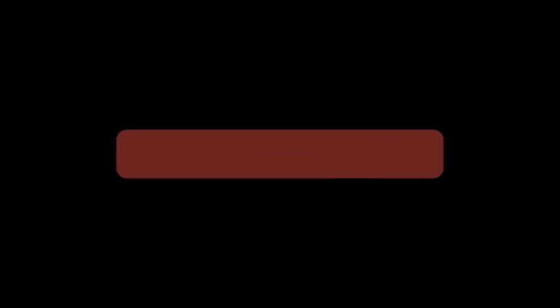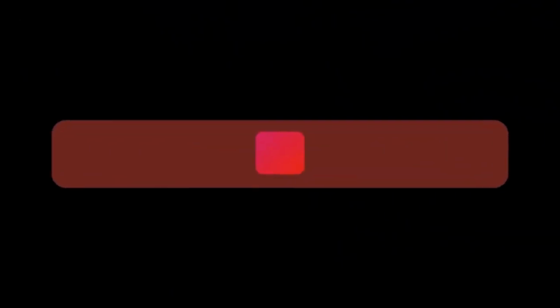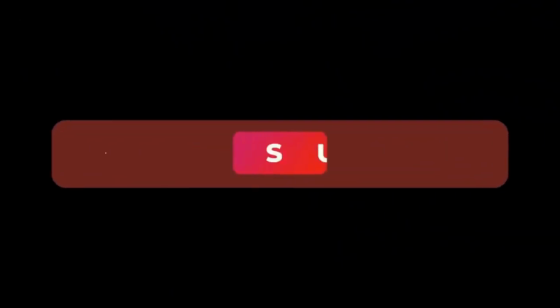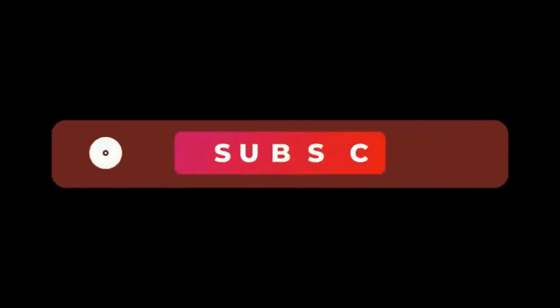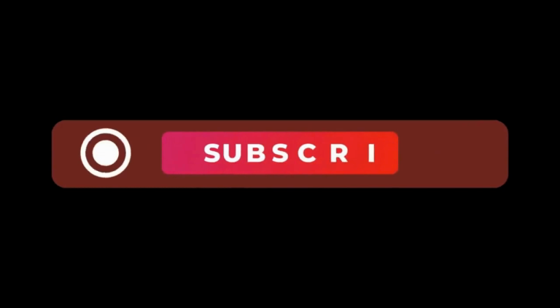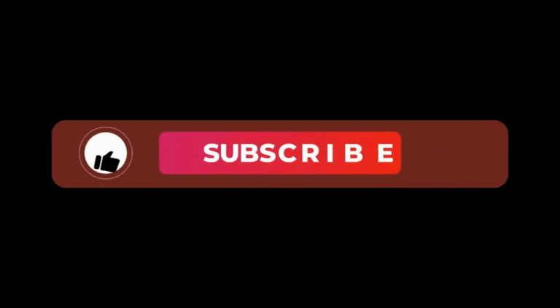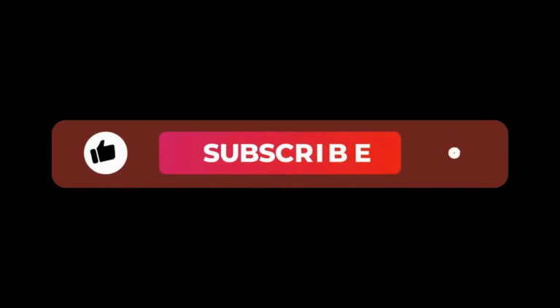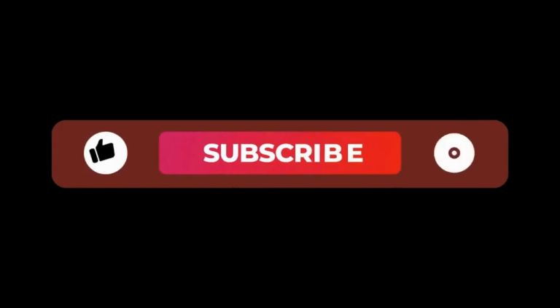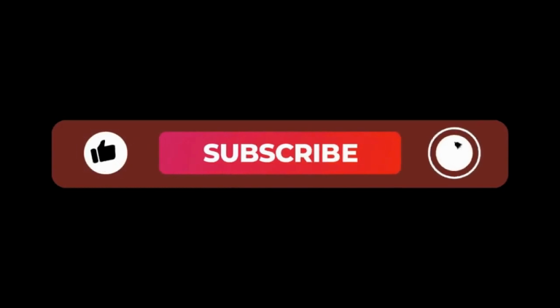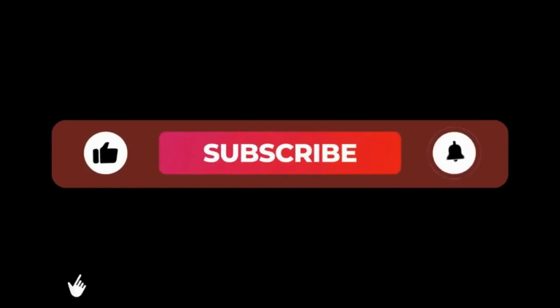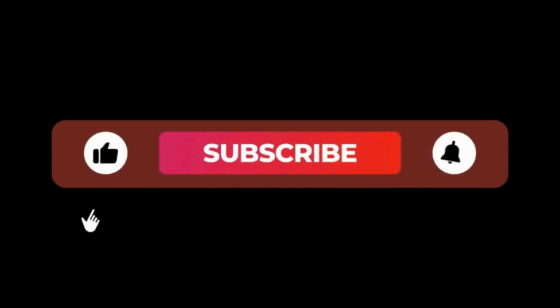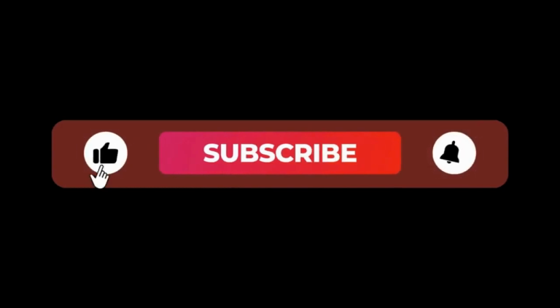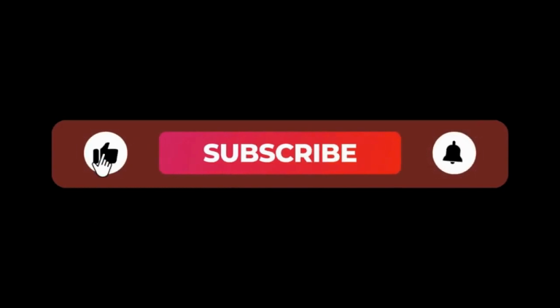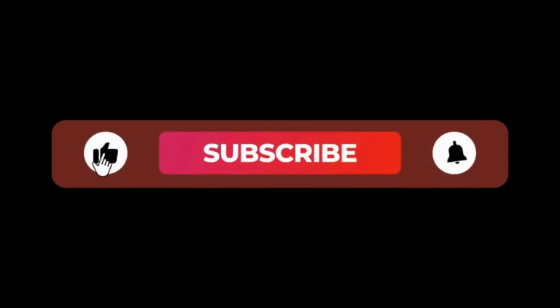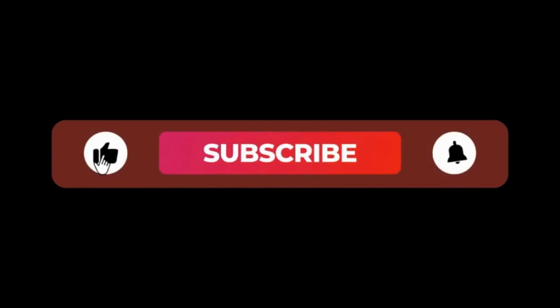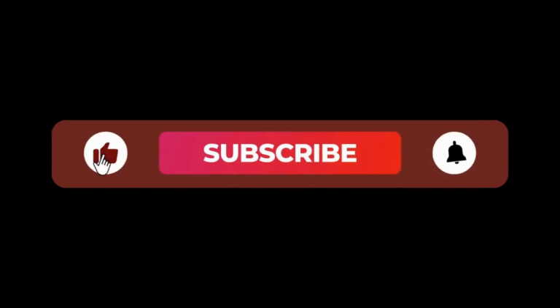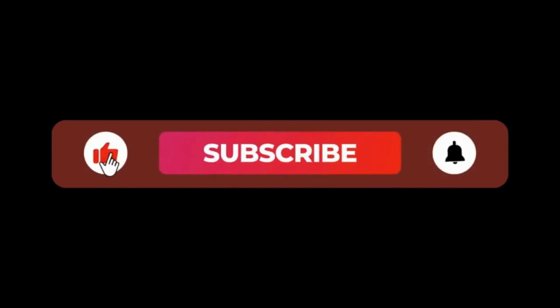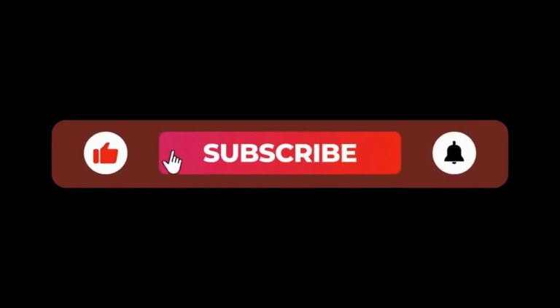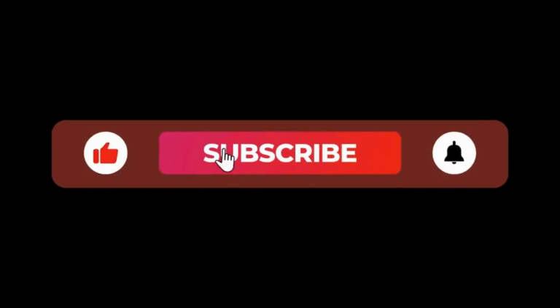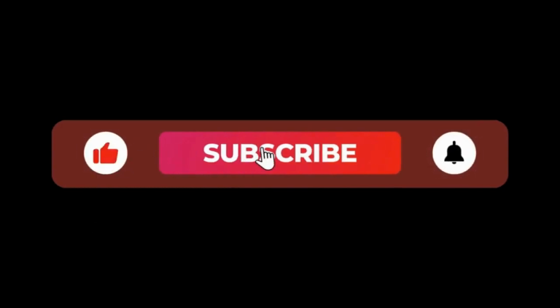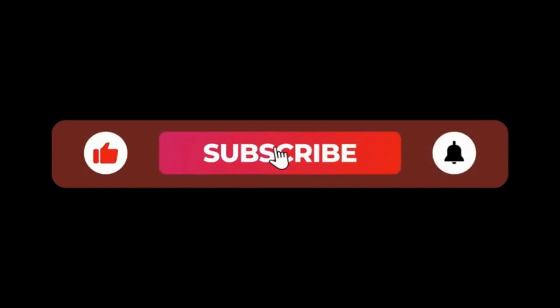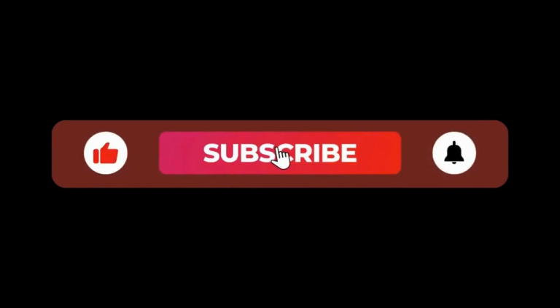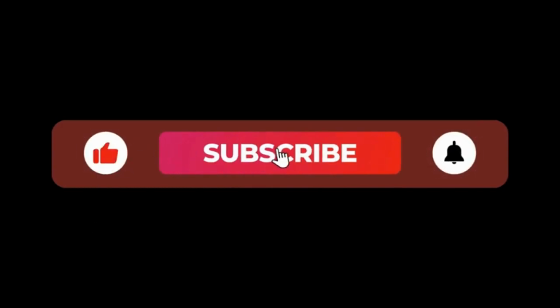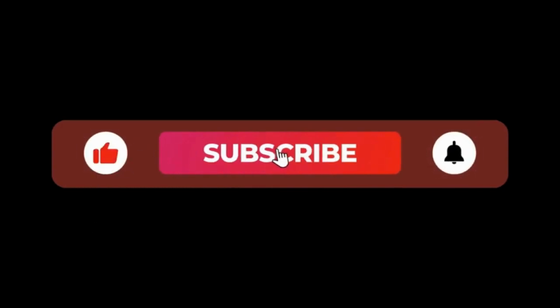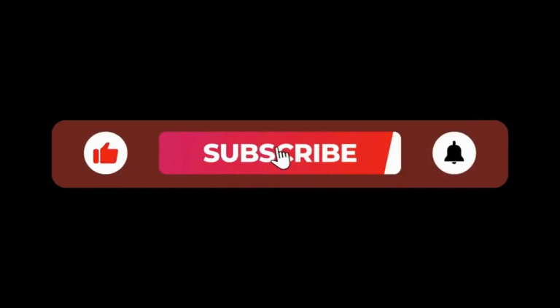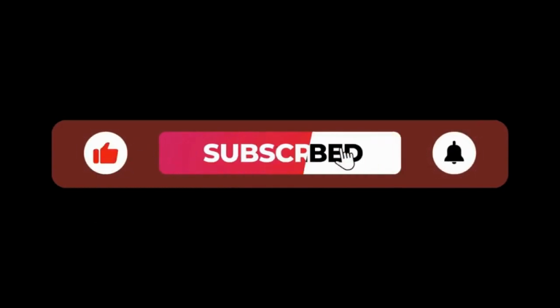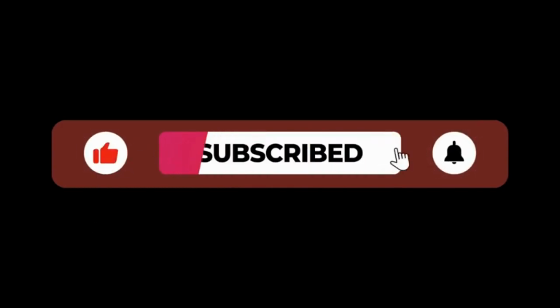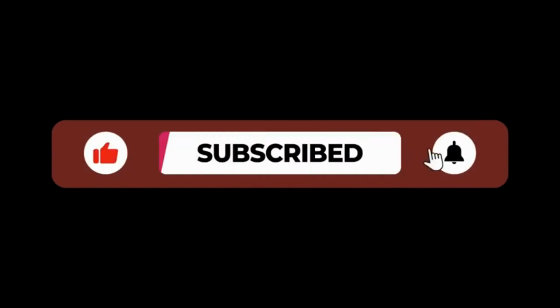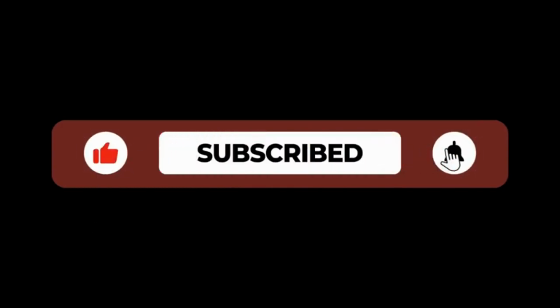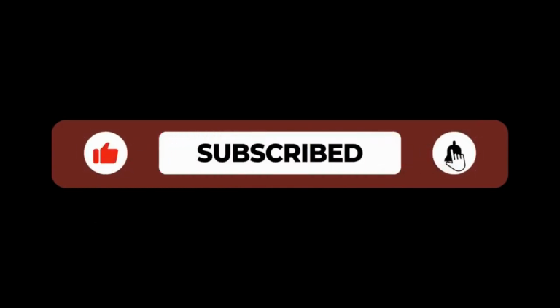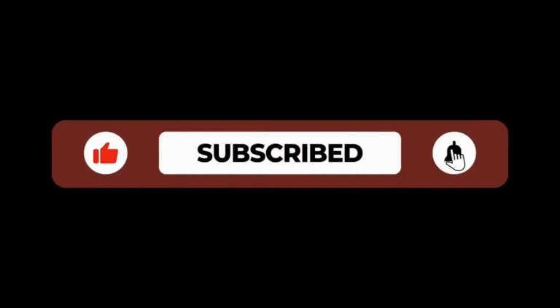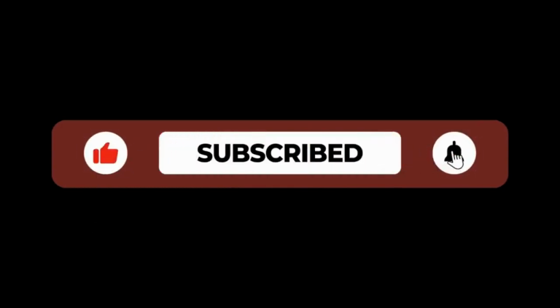Don't forget to hit that subscribe button and ring the notification bell so you never miss out on our exciting content.